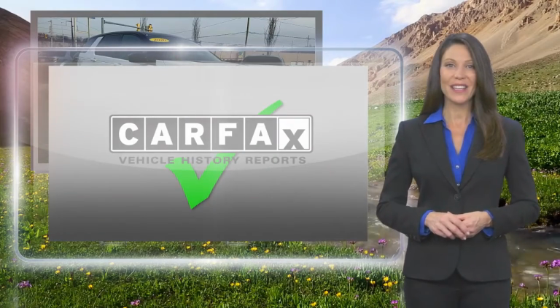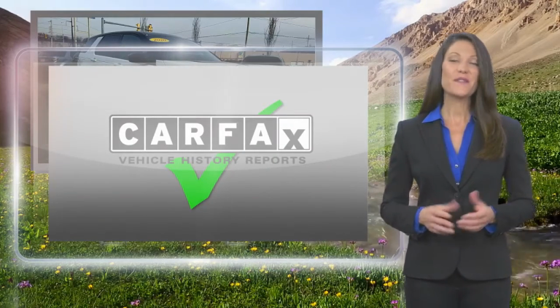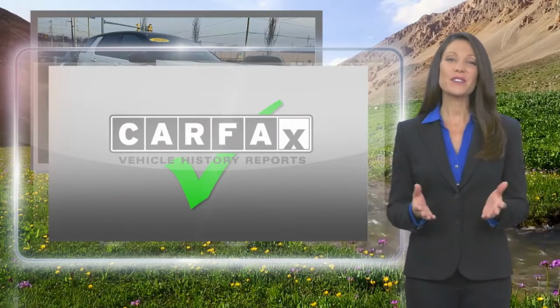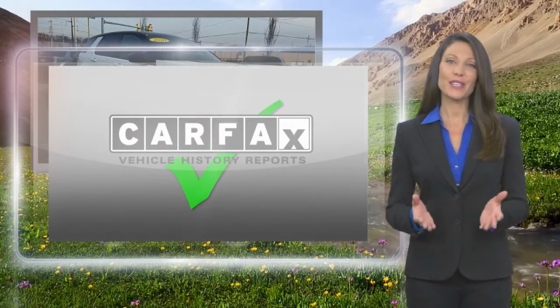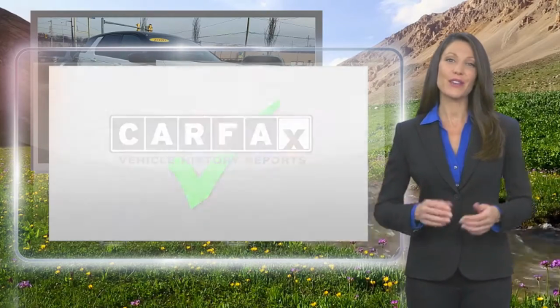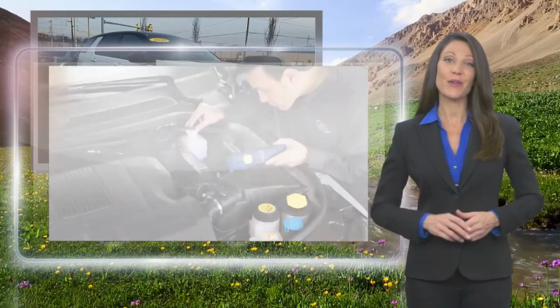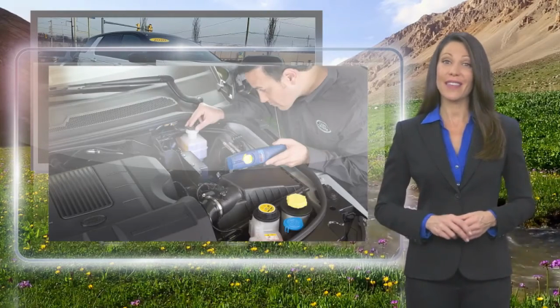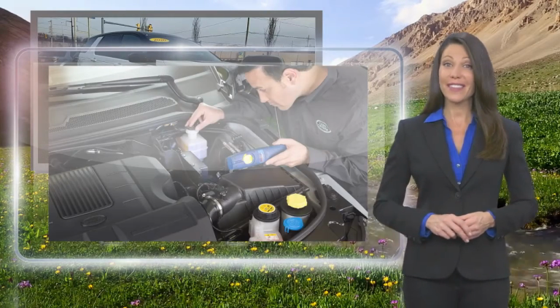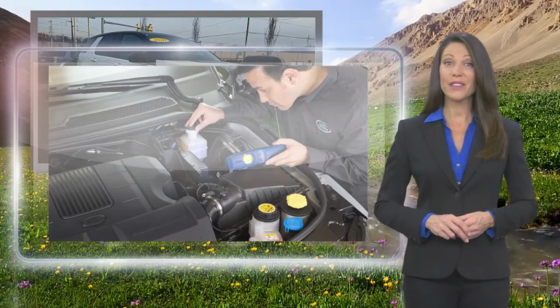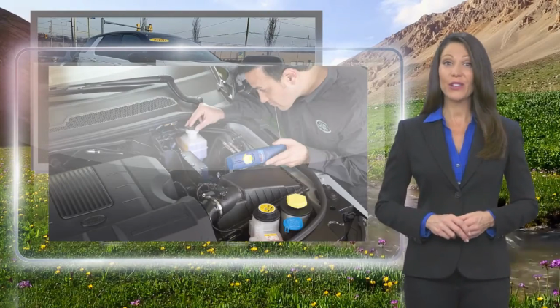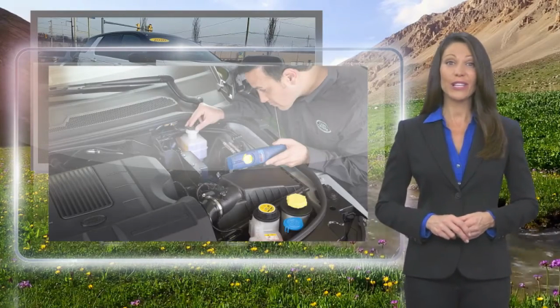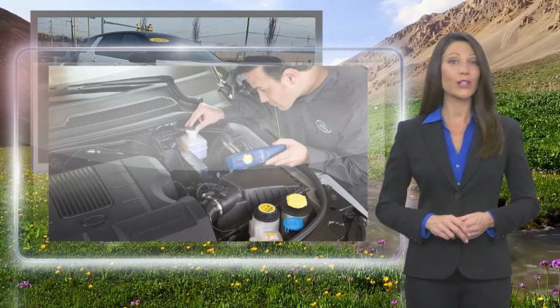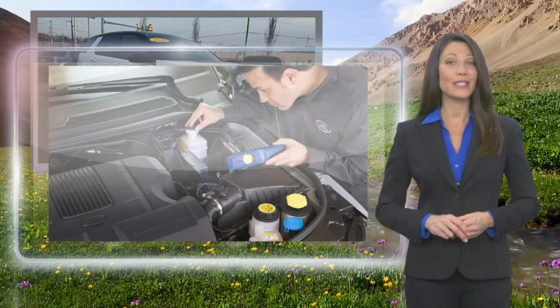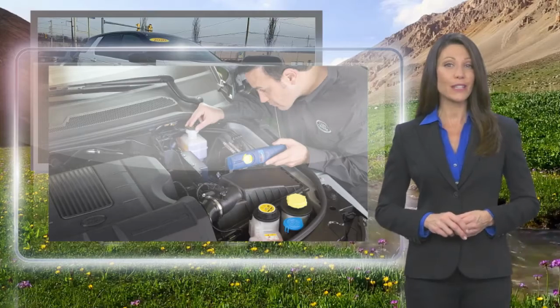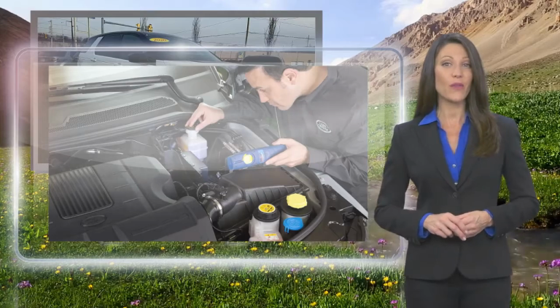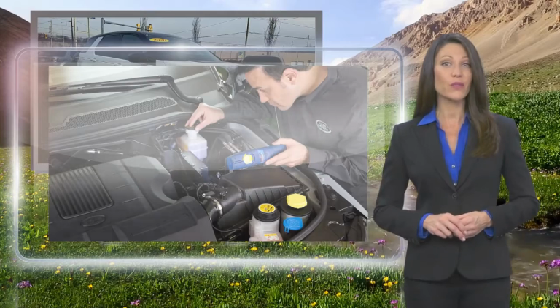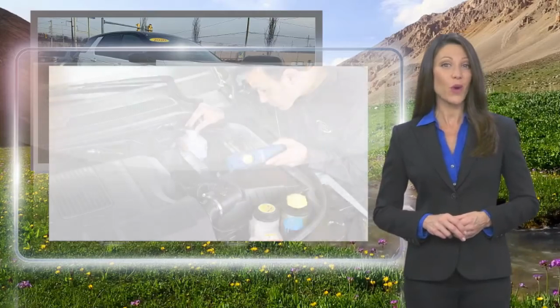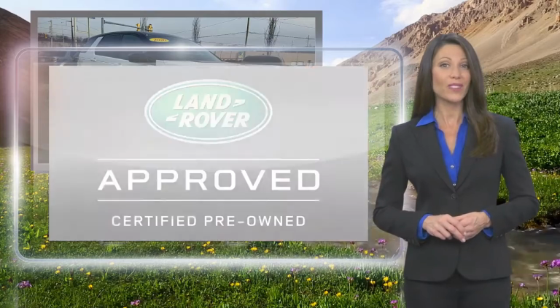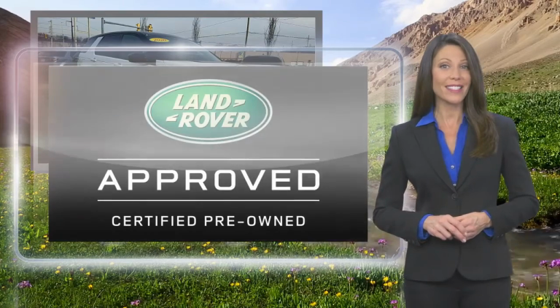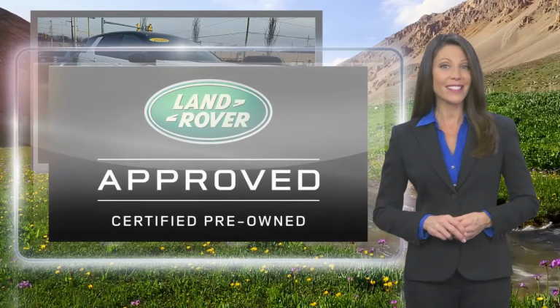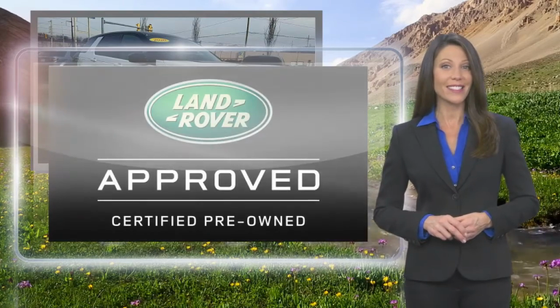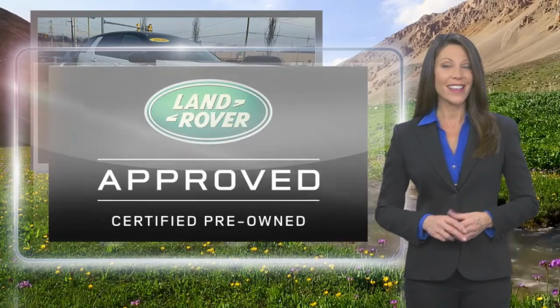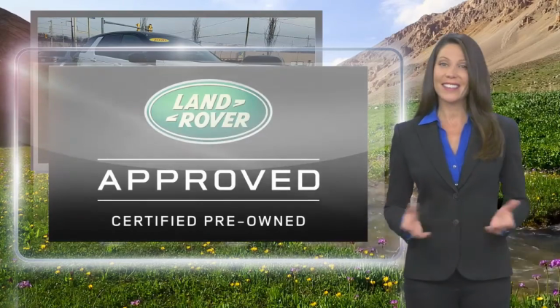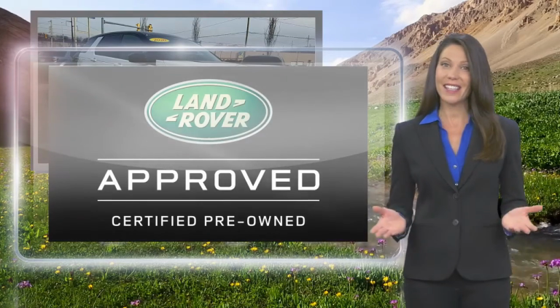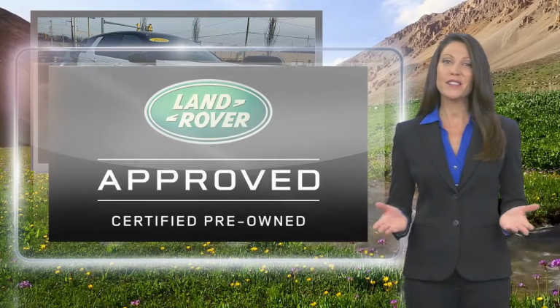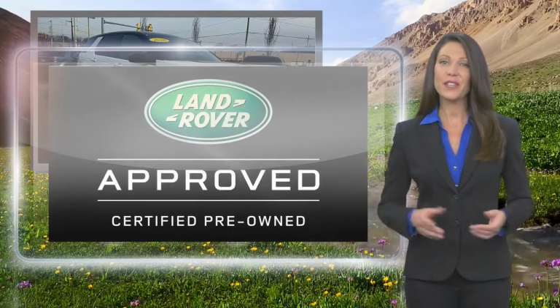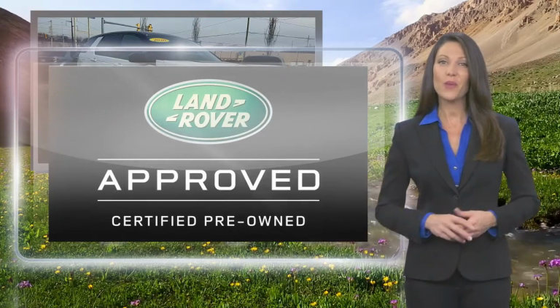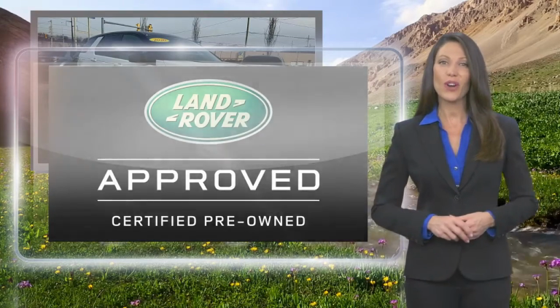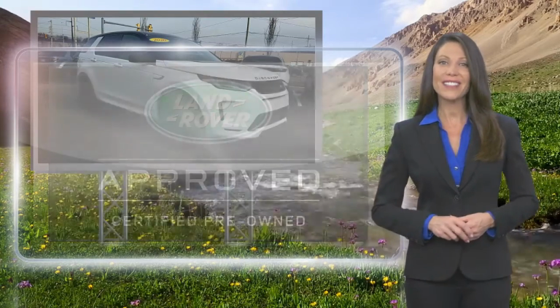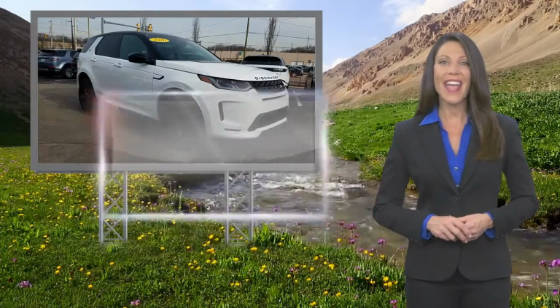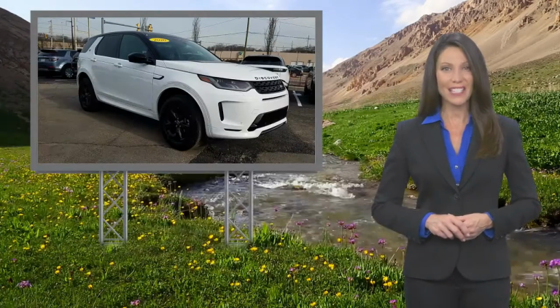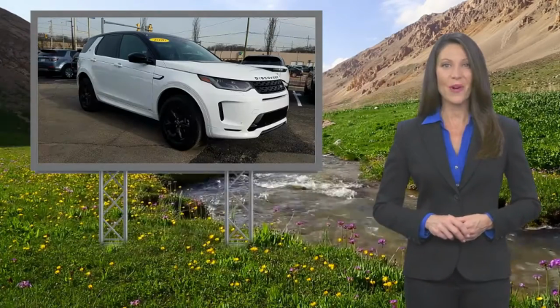Feel secure knowing that this vehicle includes Land Rover's roadside assistance, extensive vehicle warranty, and more.